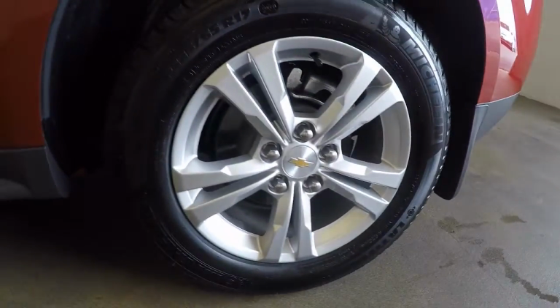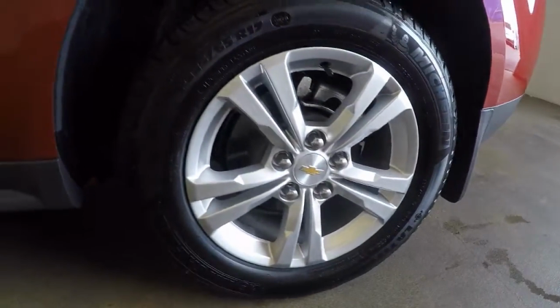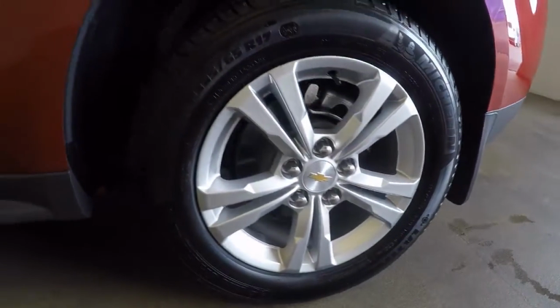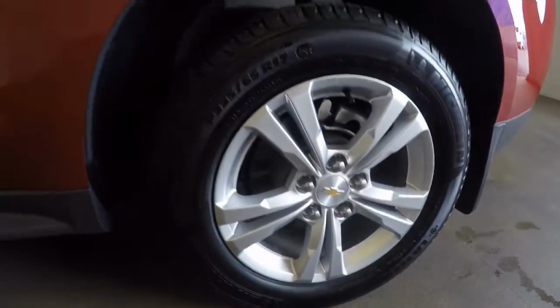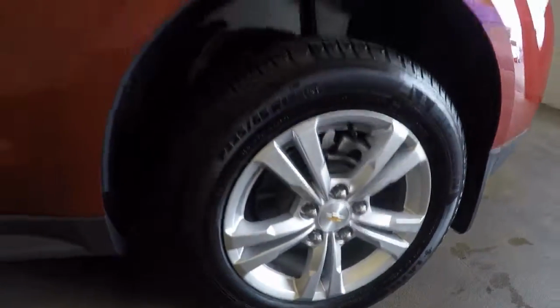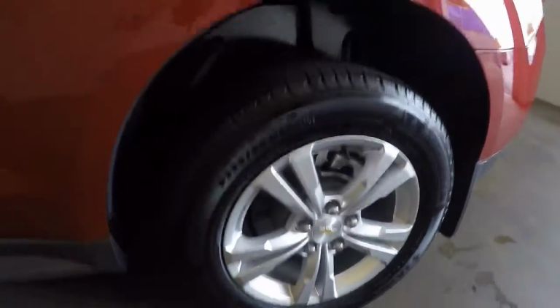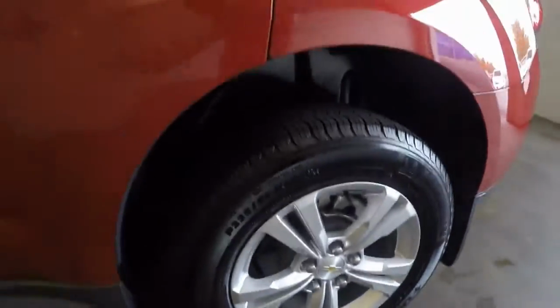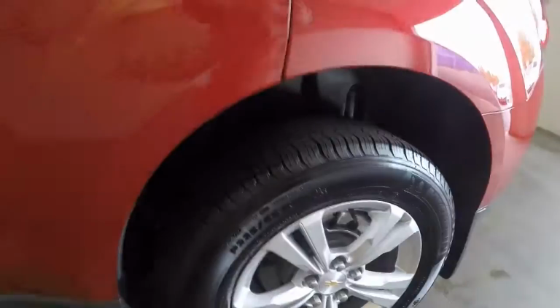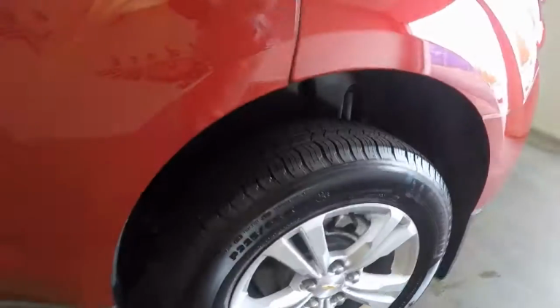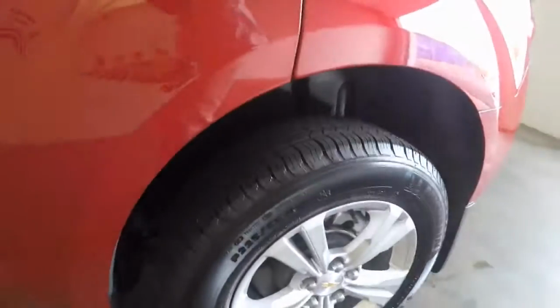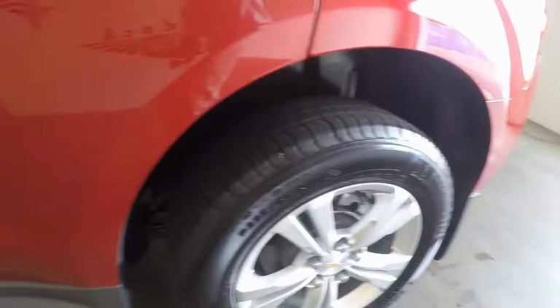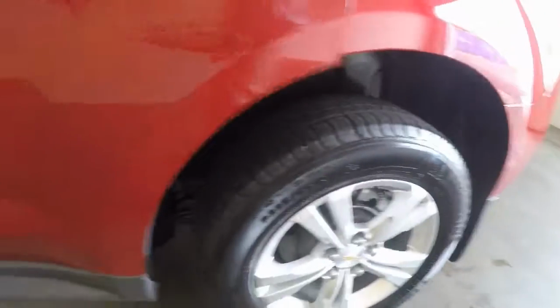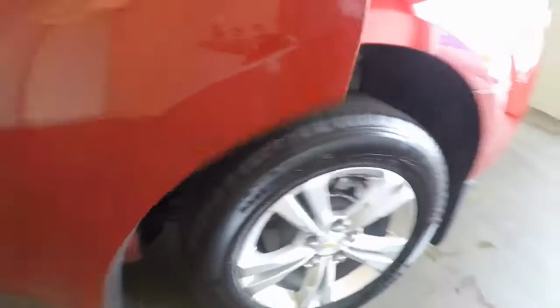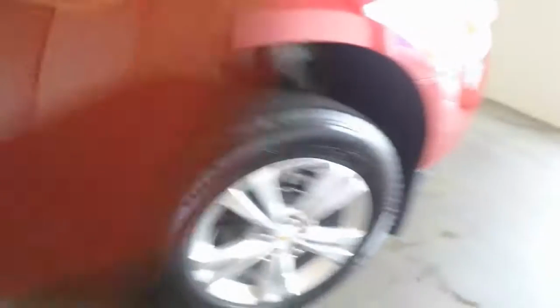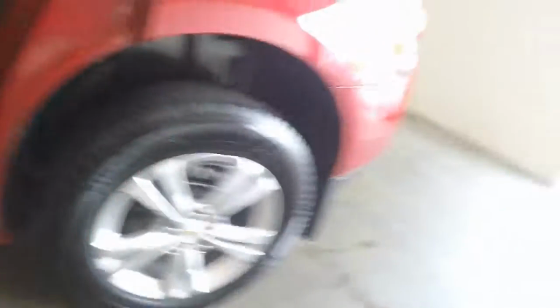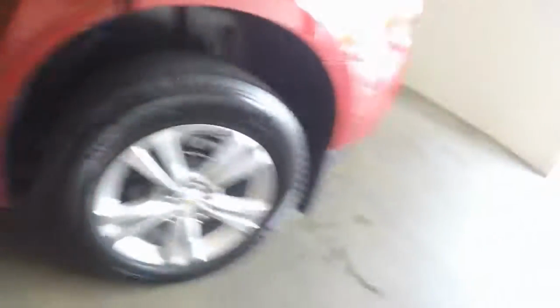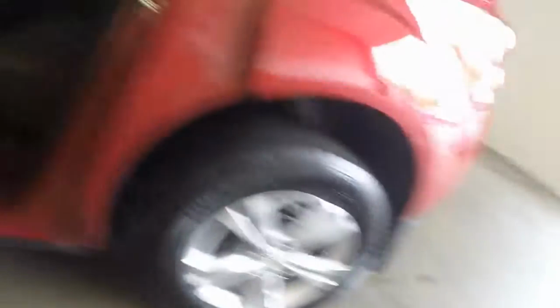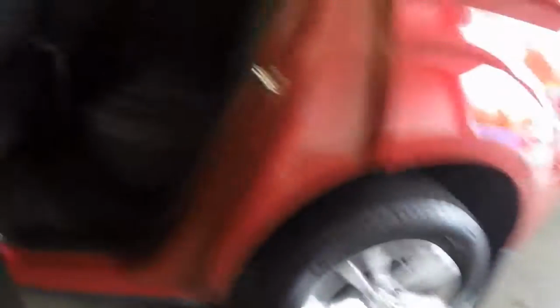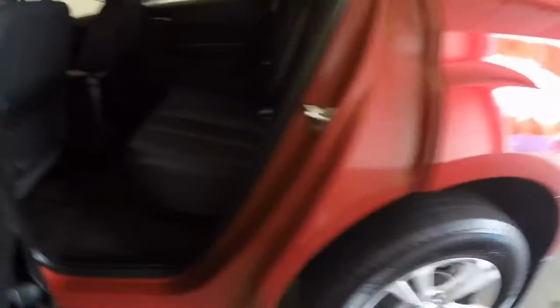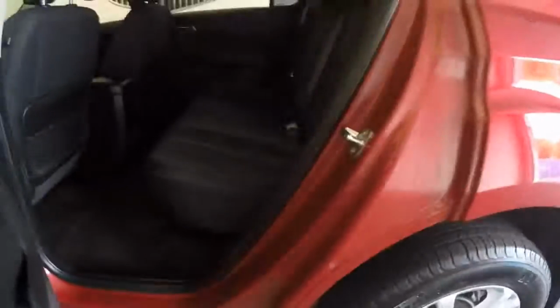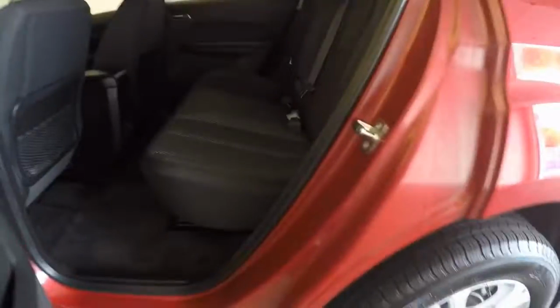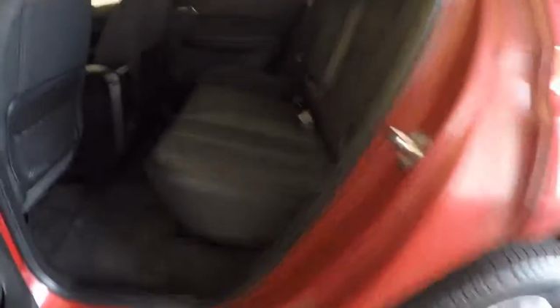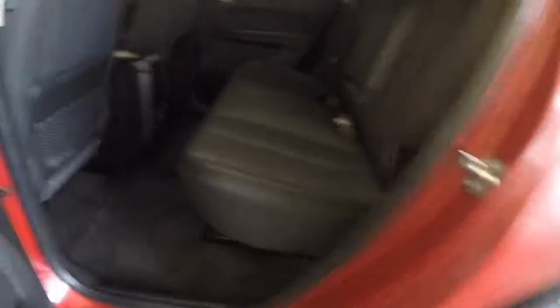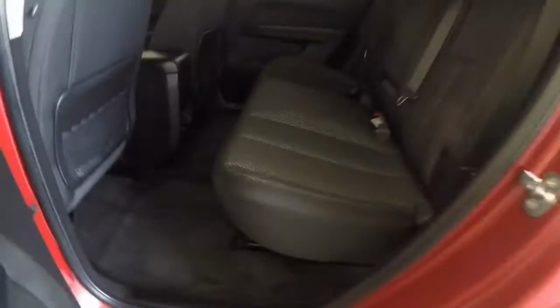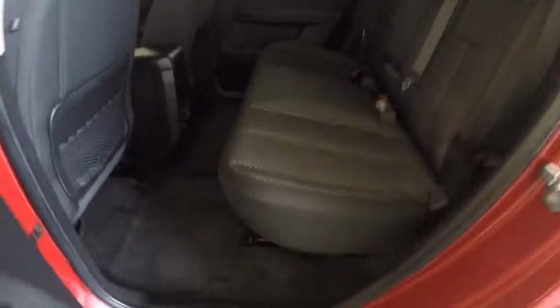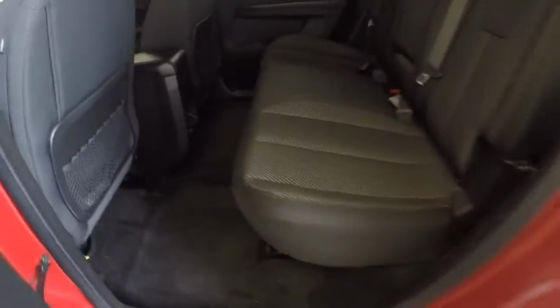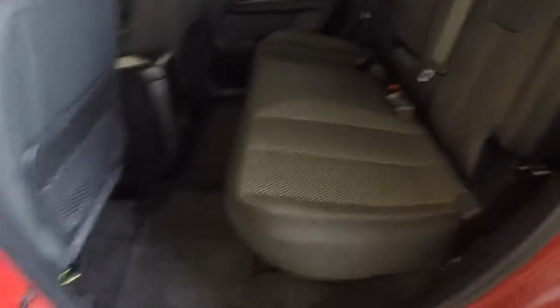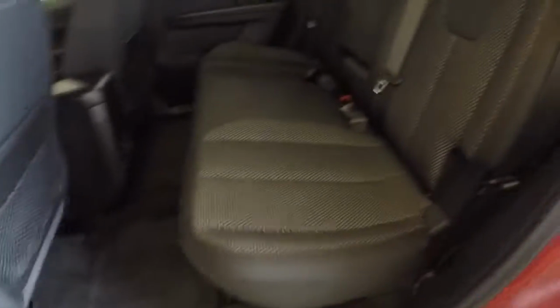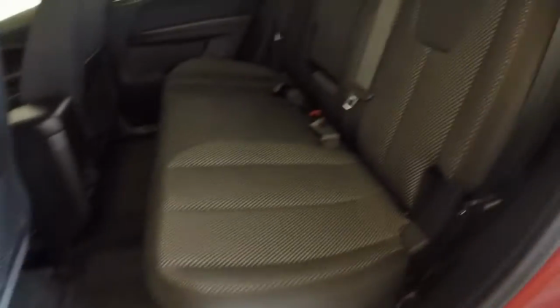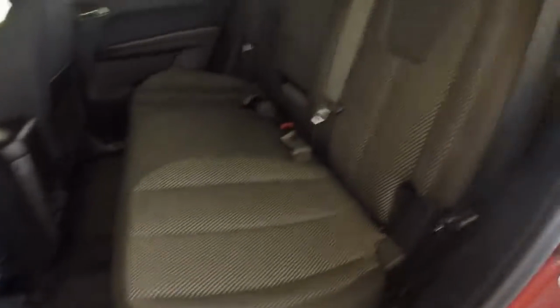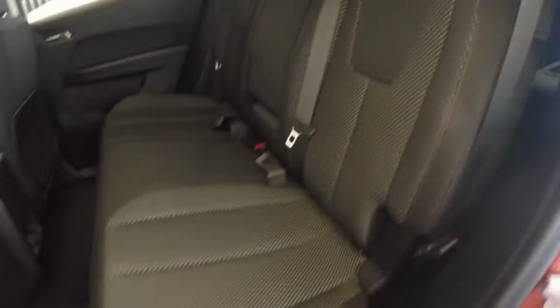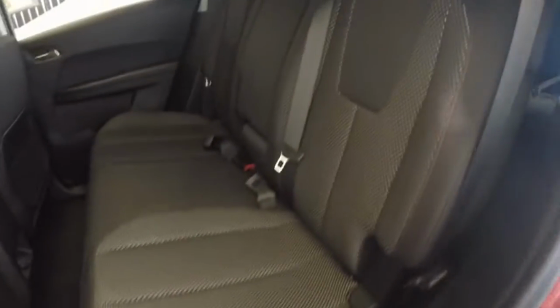No scratches, no dings, no bends. Upgraded tires — very clean.